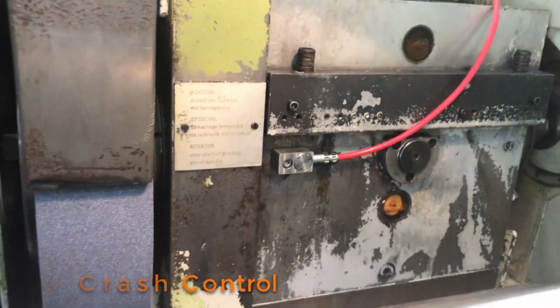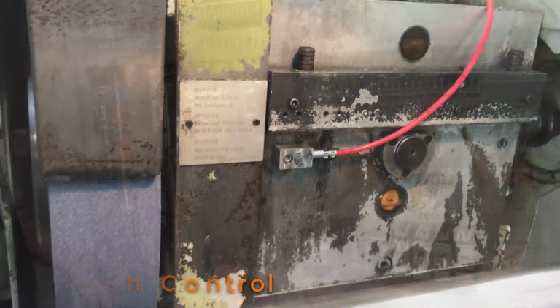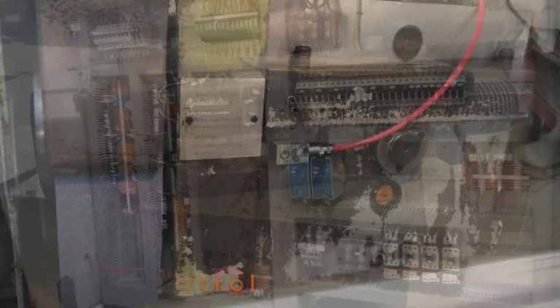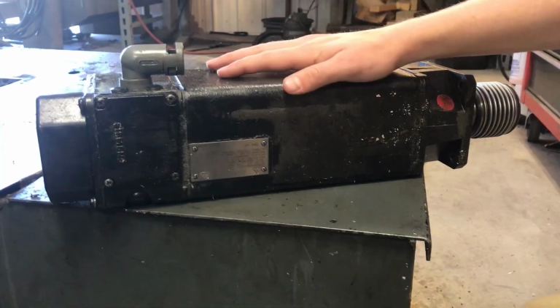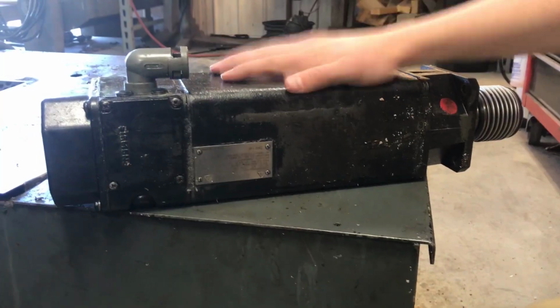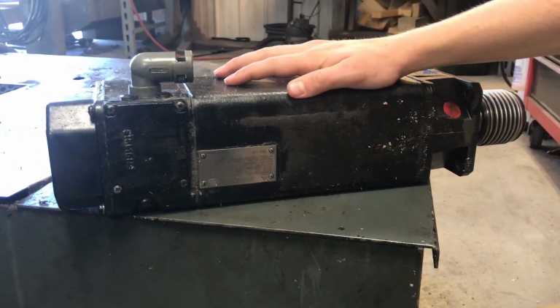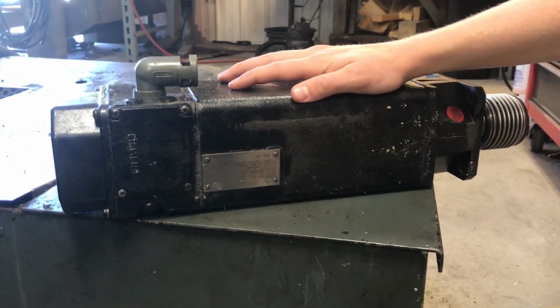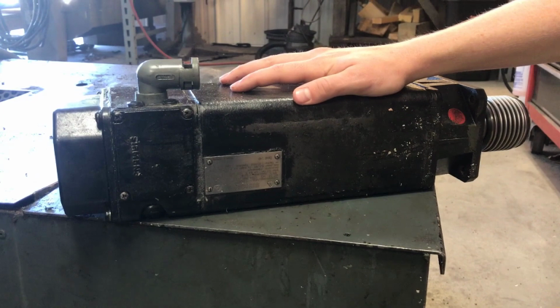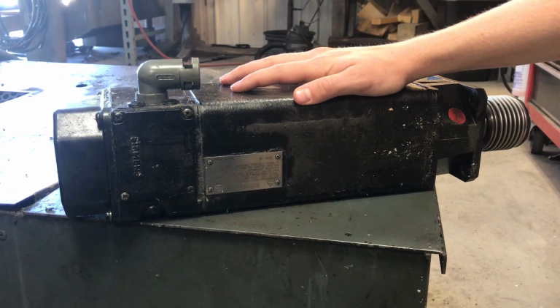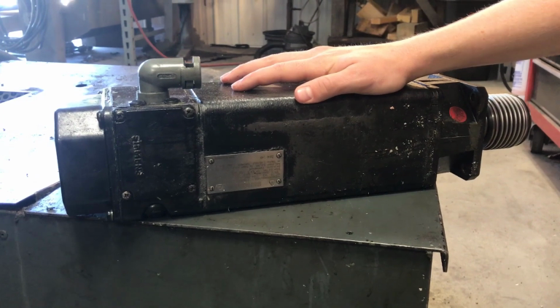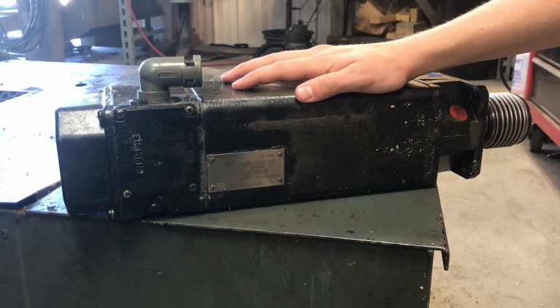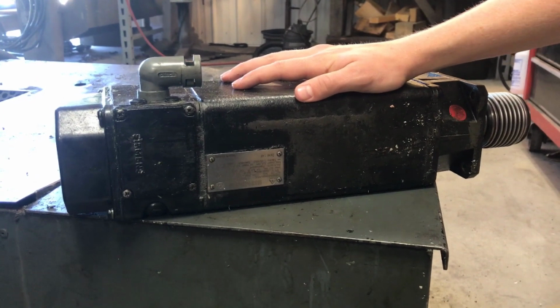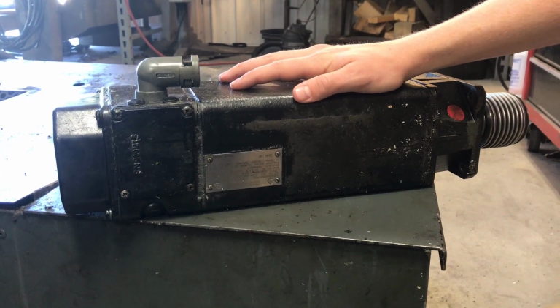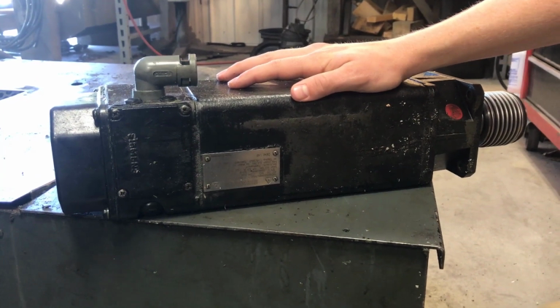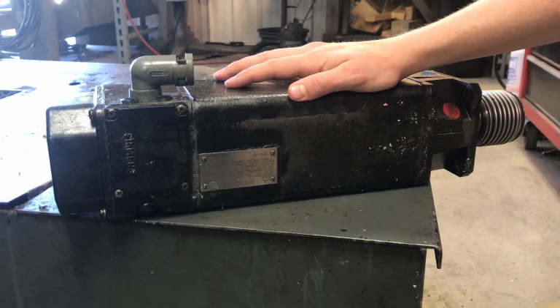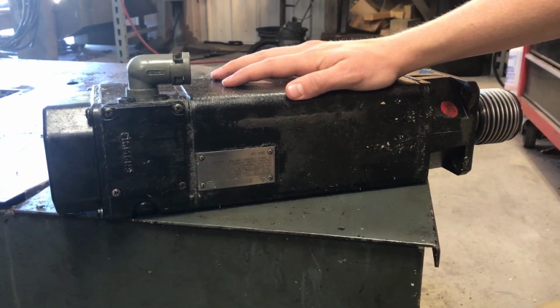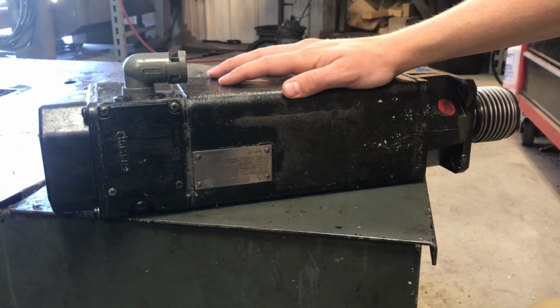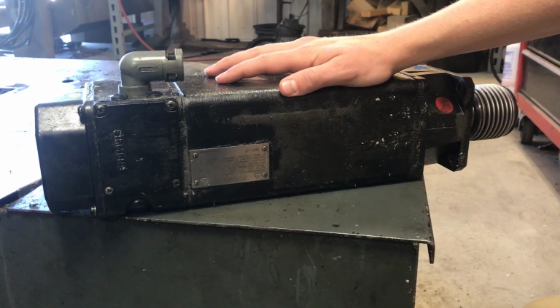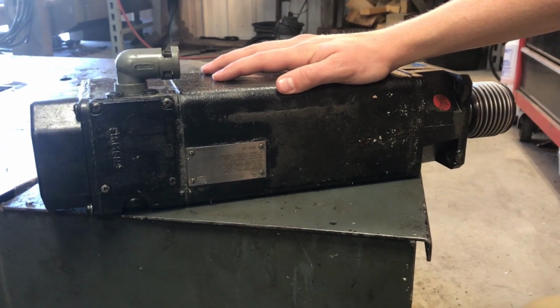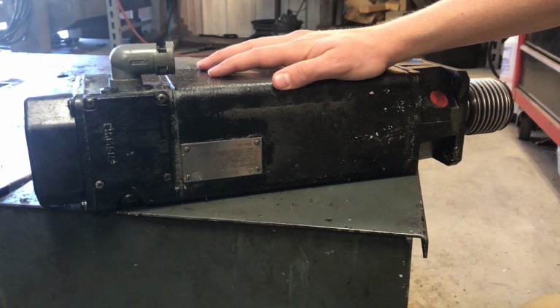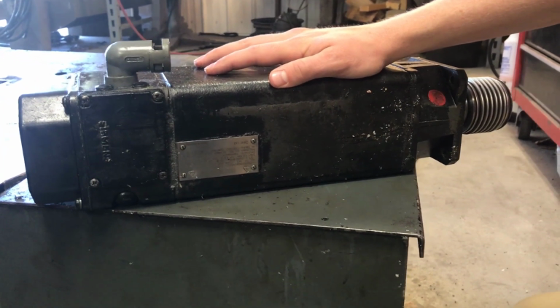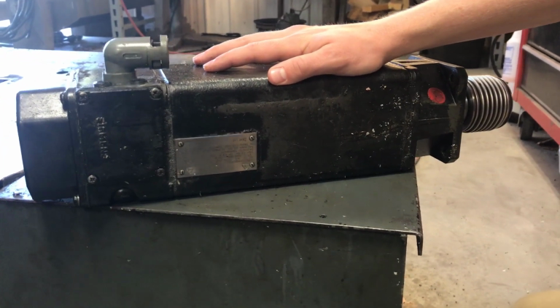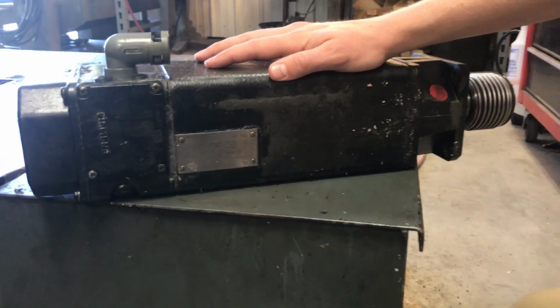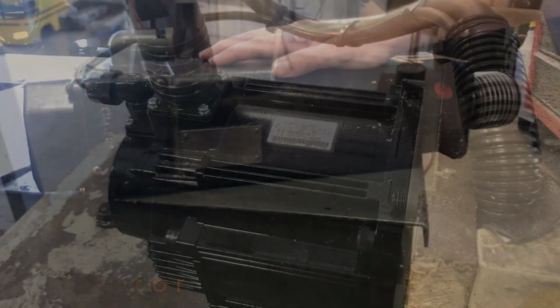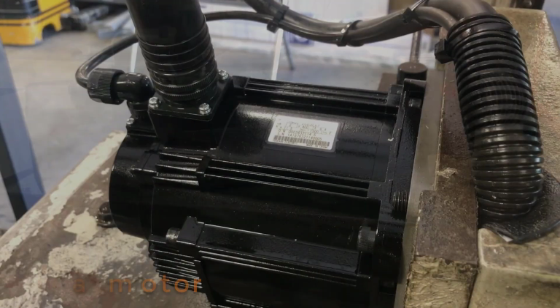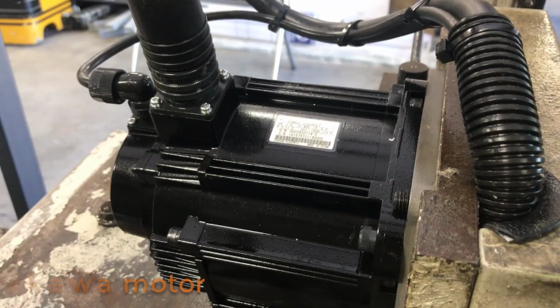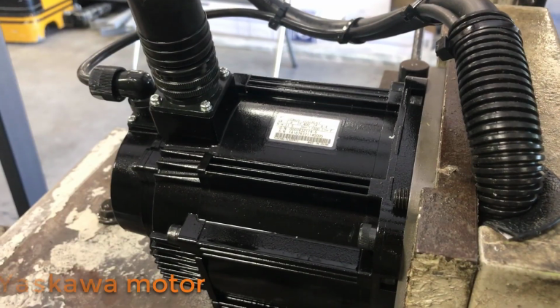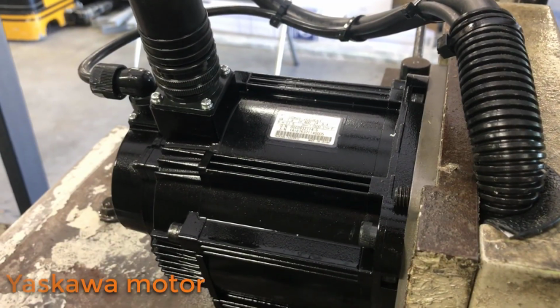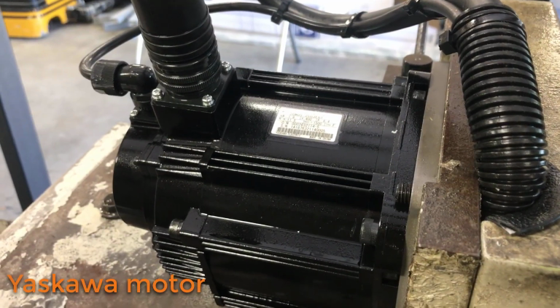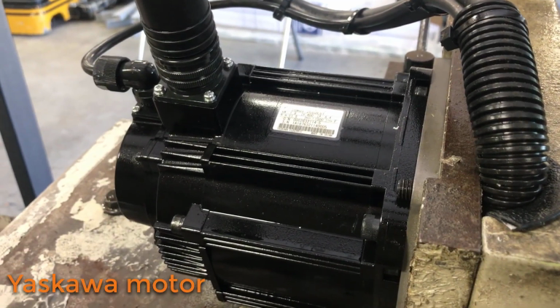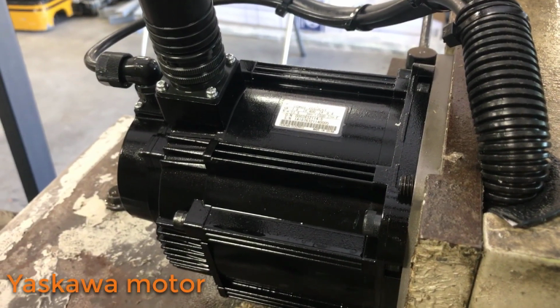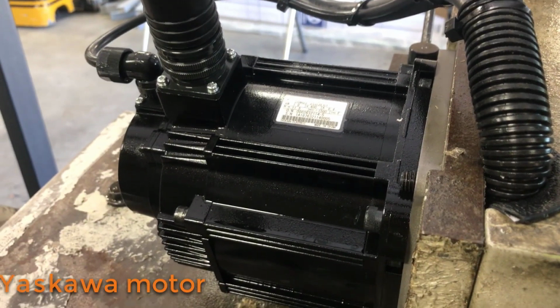We've pulled off the old Siemens AC servo motors and replaced them with all new updated Yaskawa servo systems.